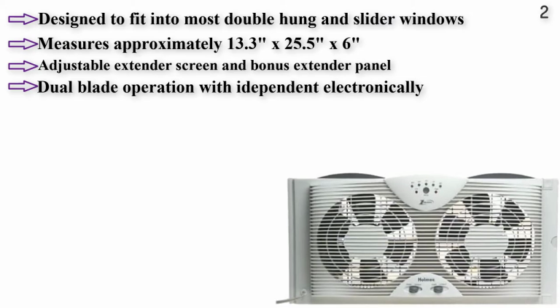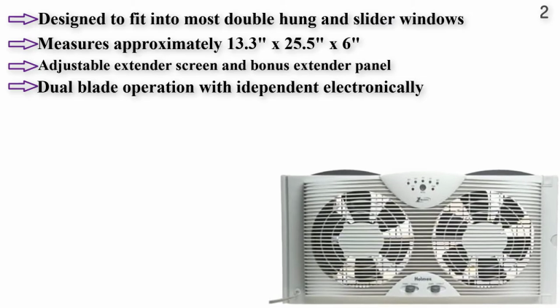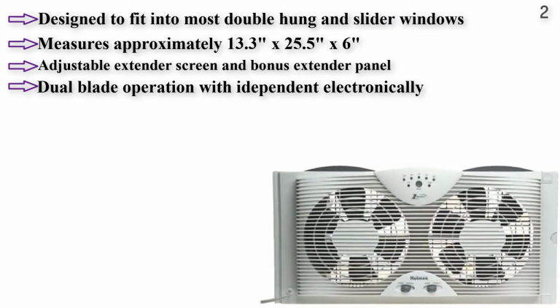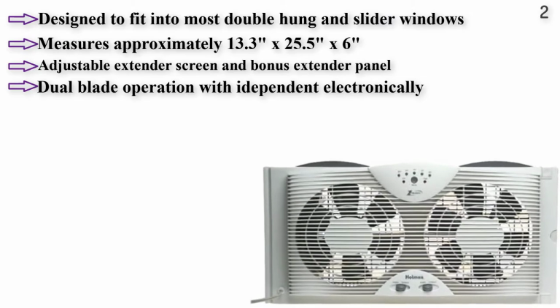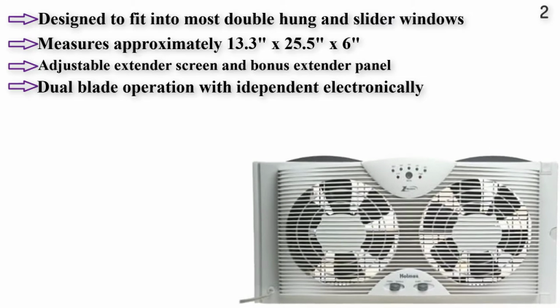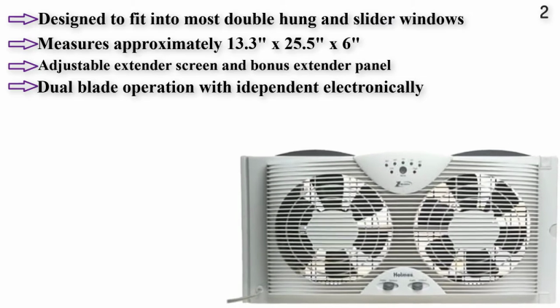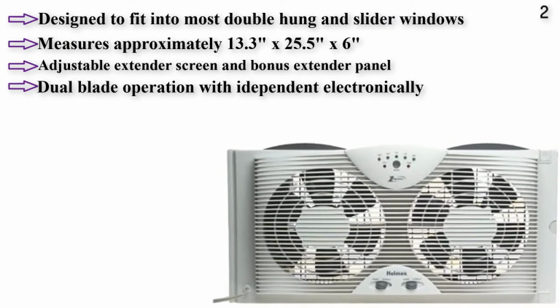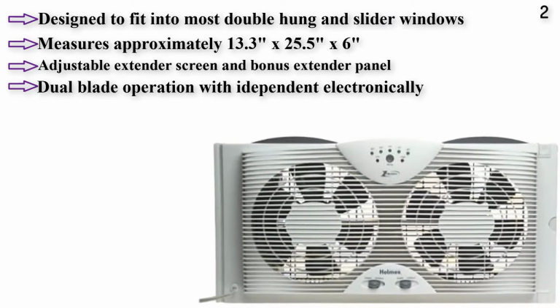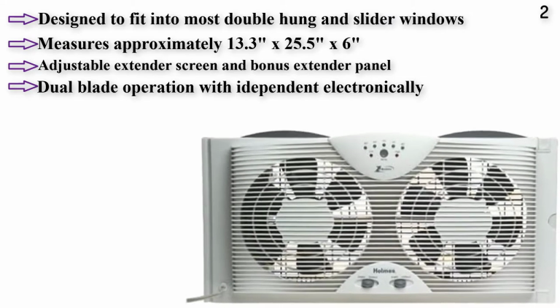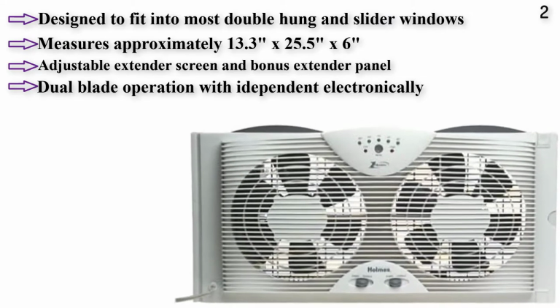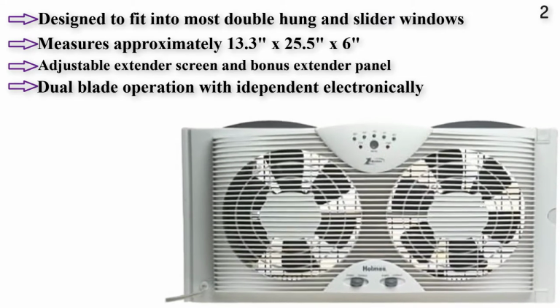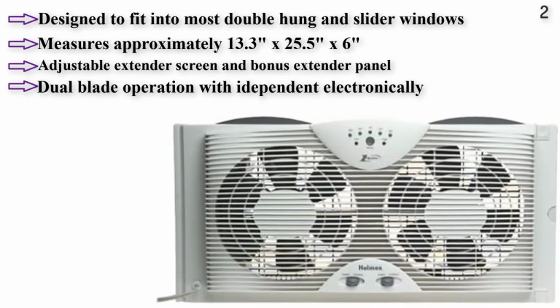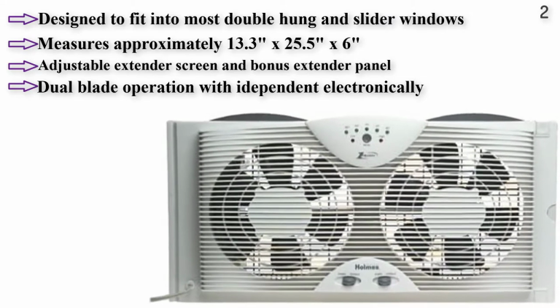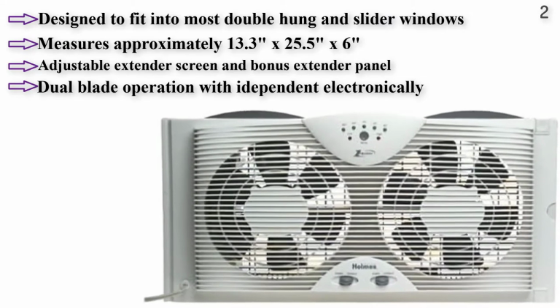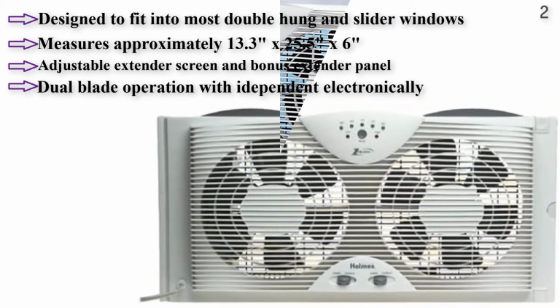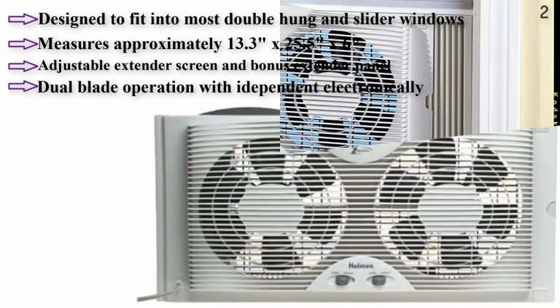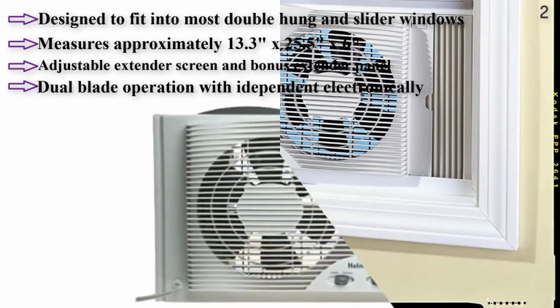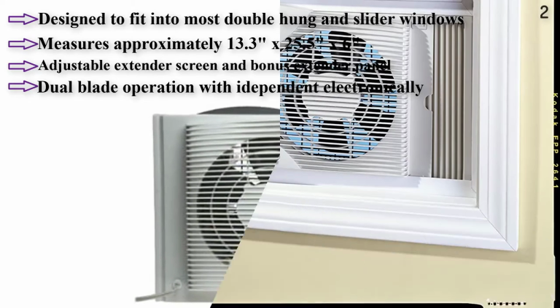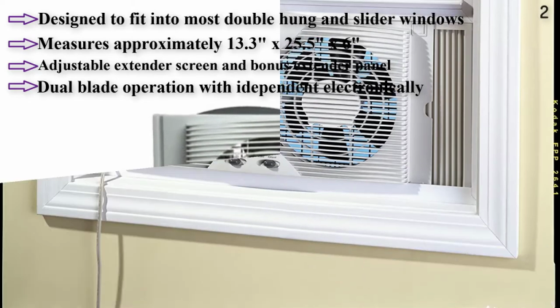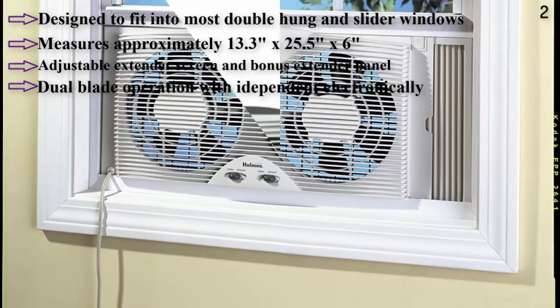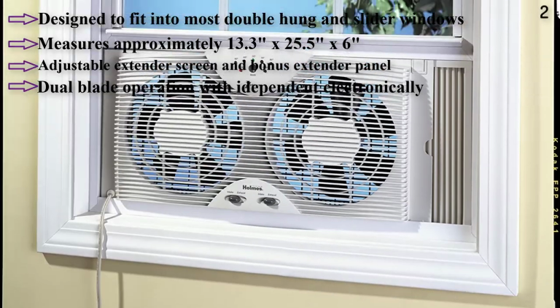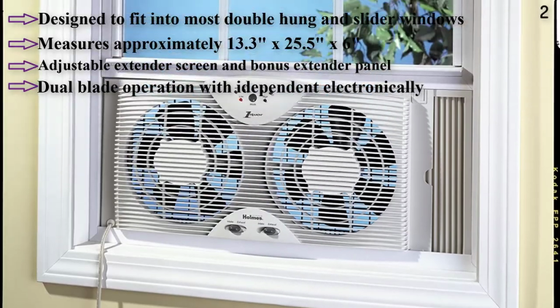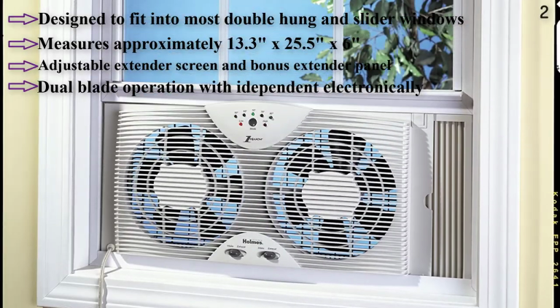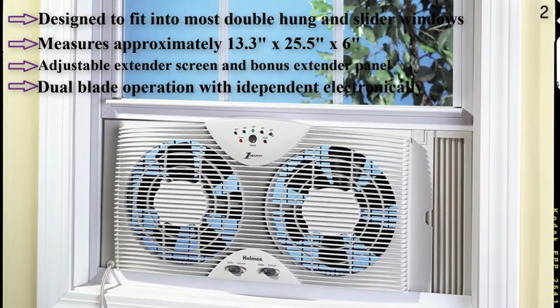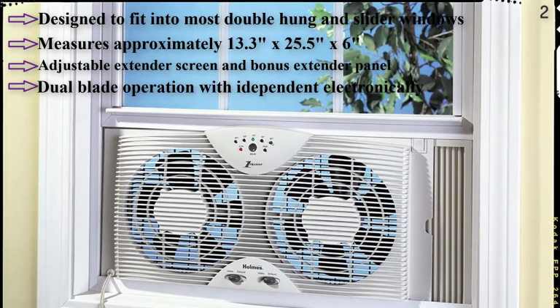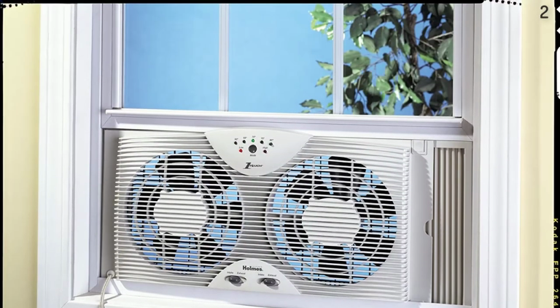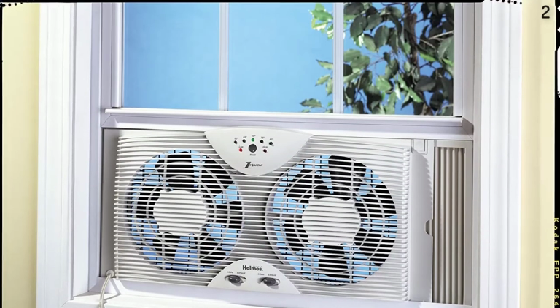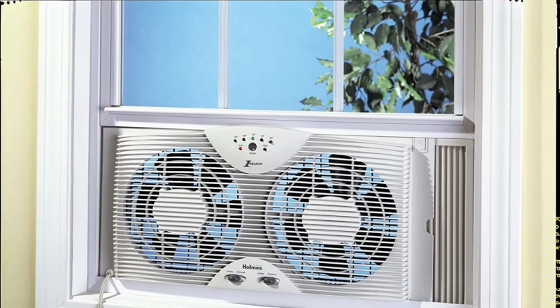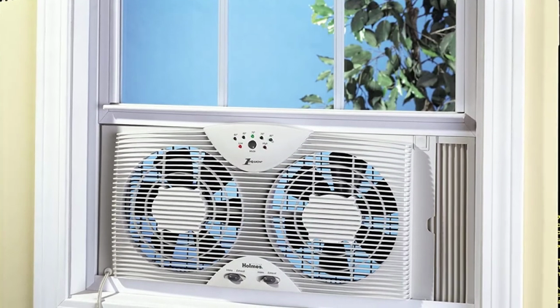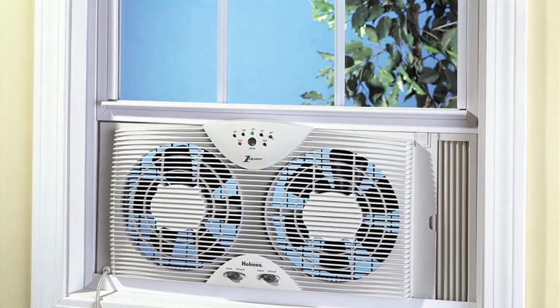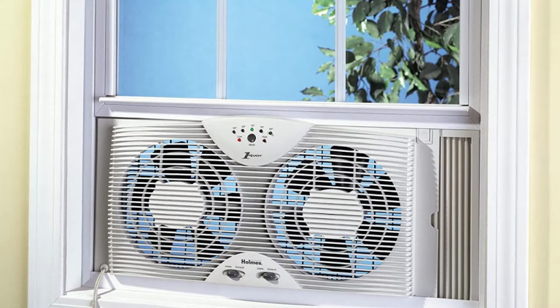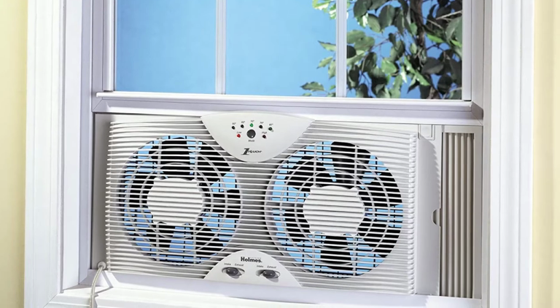Designed to fit double-hung, vertical slider, and casement windows.